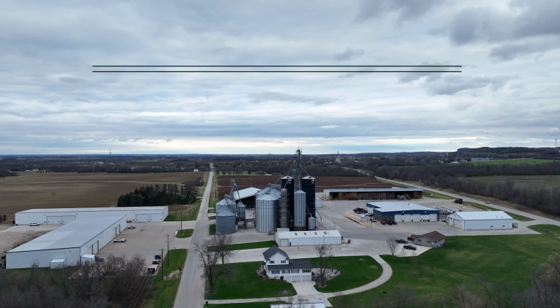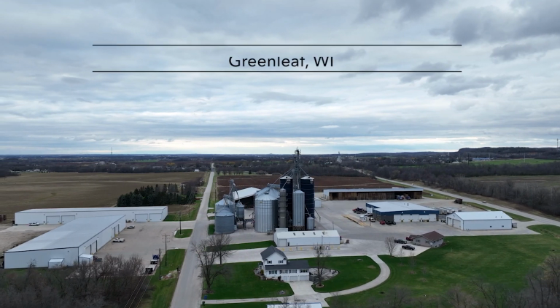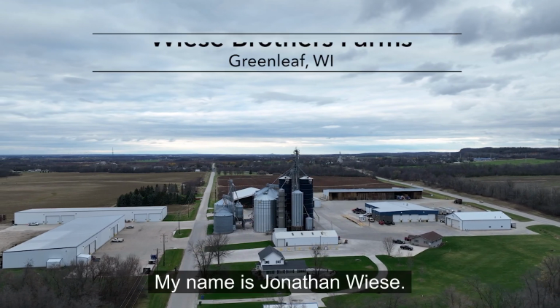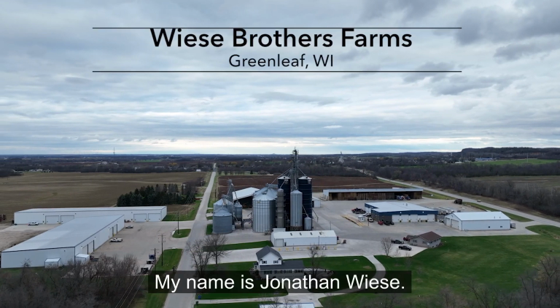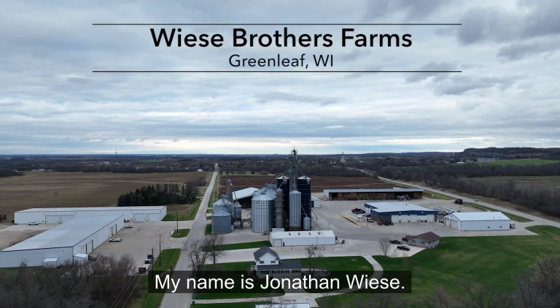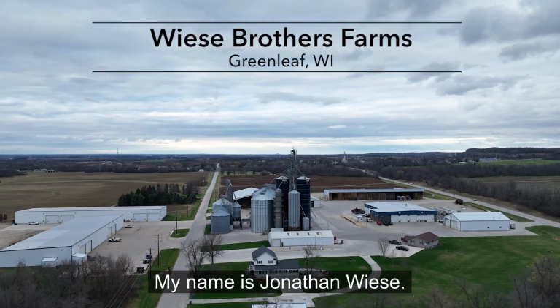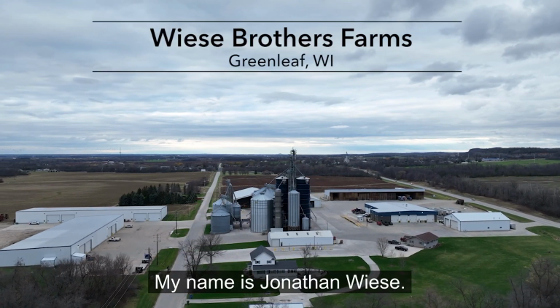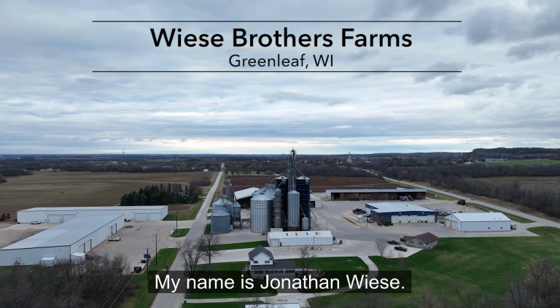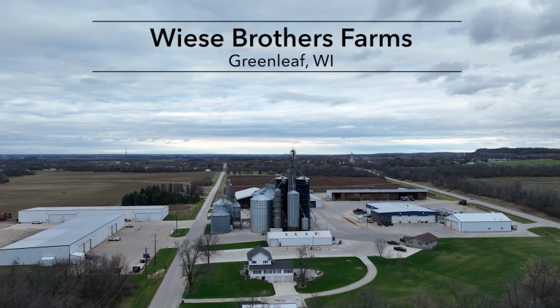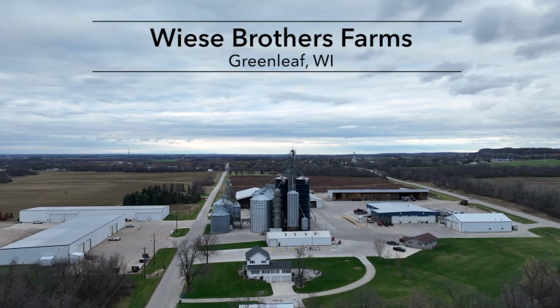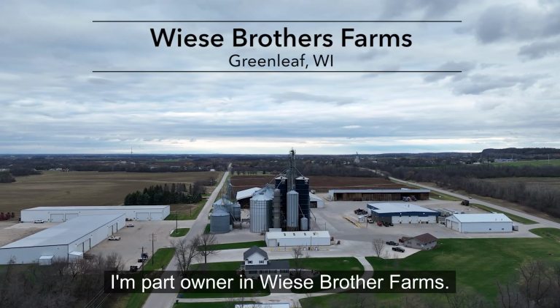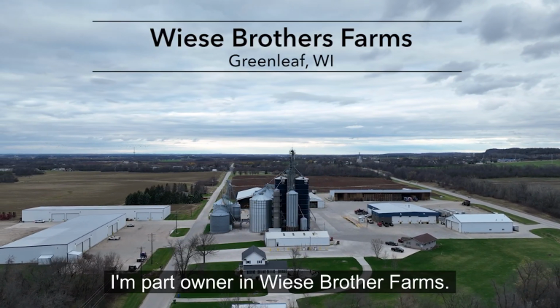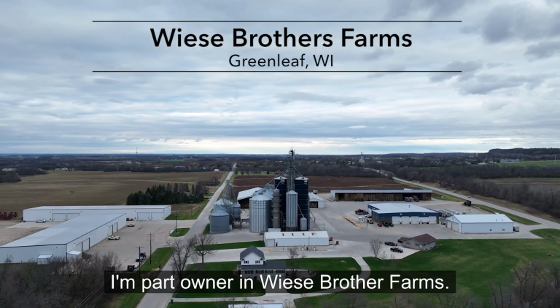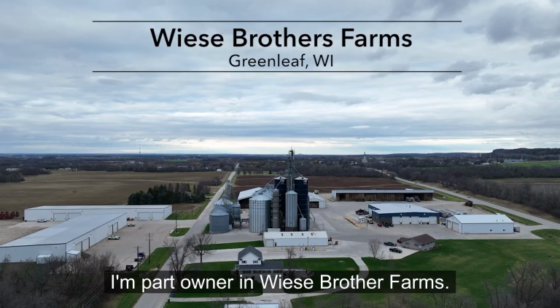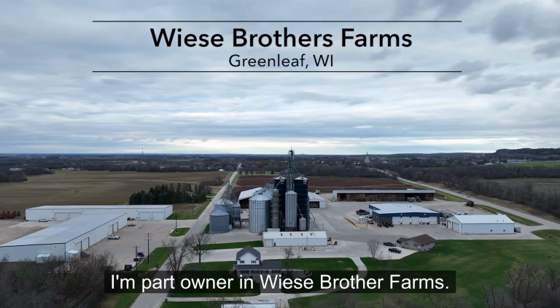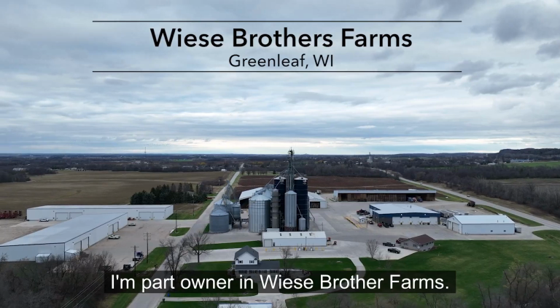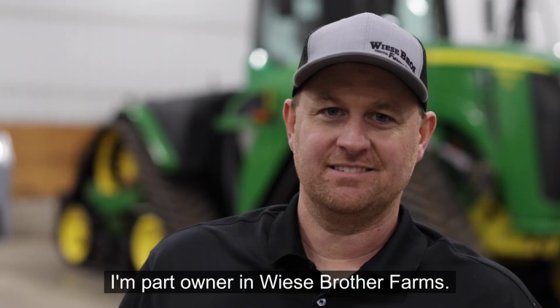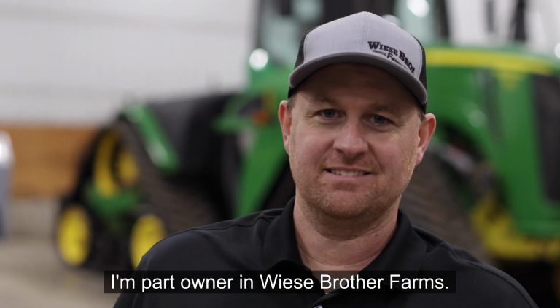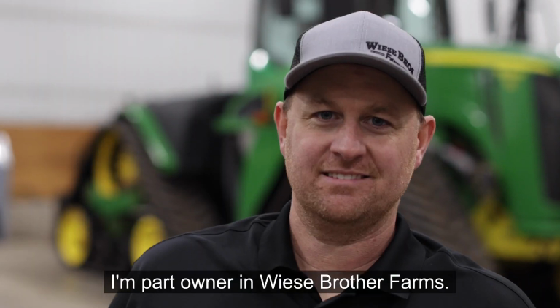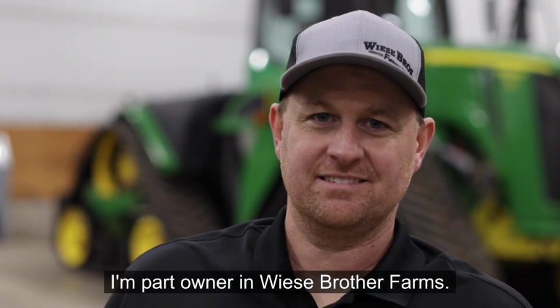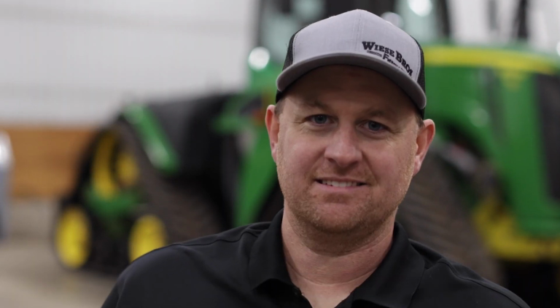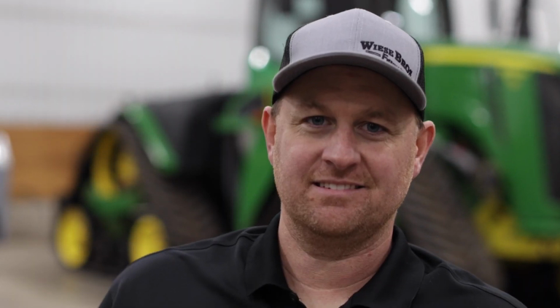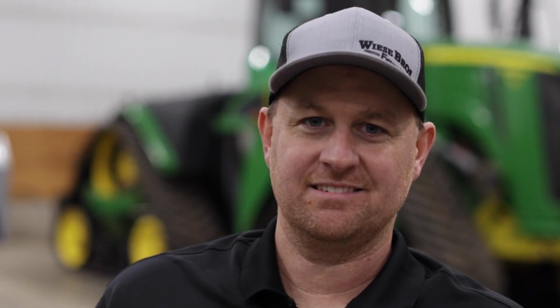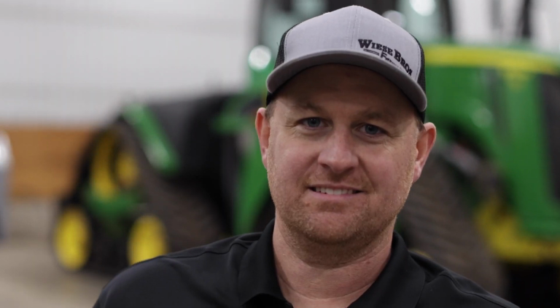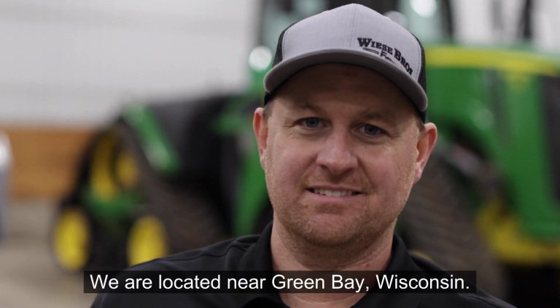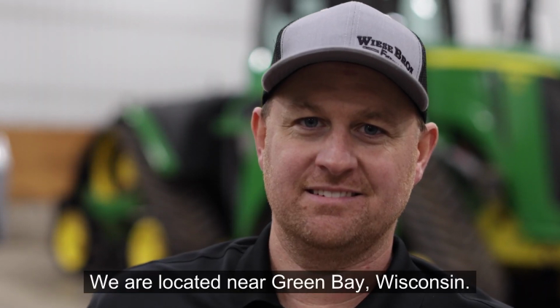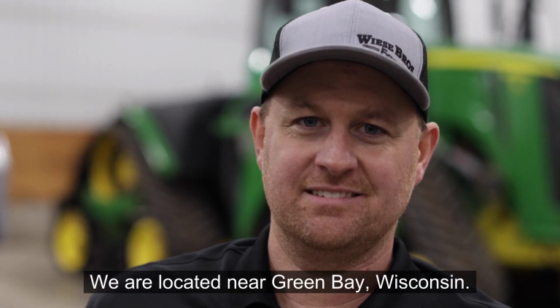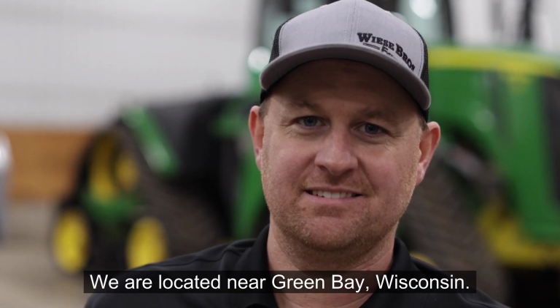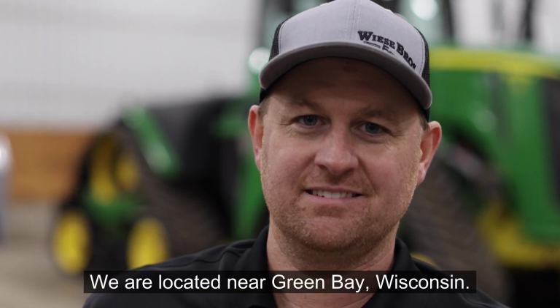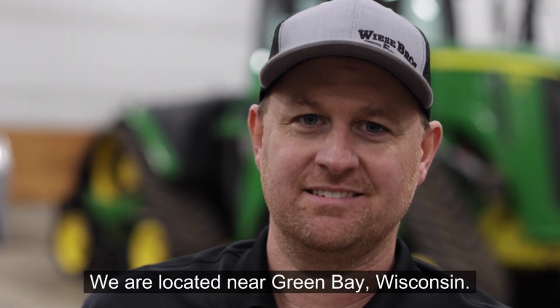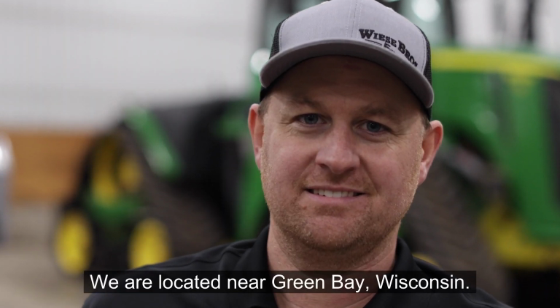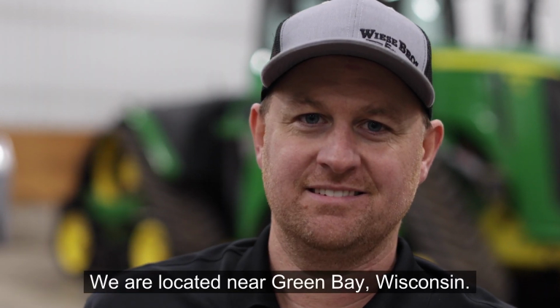My name is Jonathan Wheezy. I am part owner in Wheezy Brother Farms. We are located near Green Bay, Wisconsin.